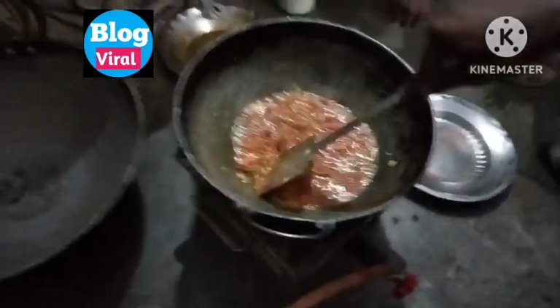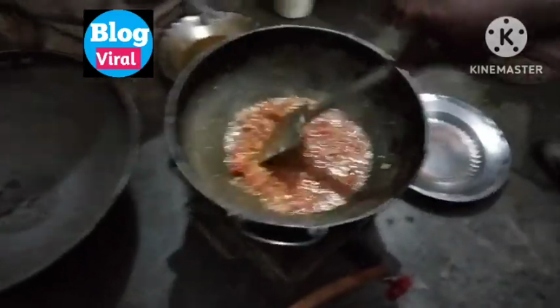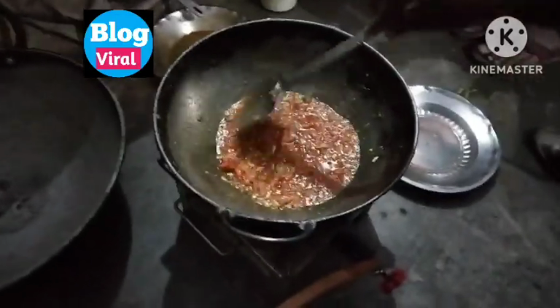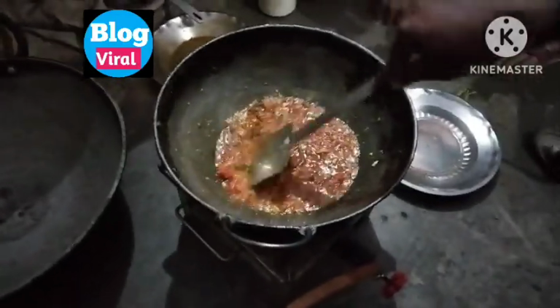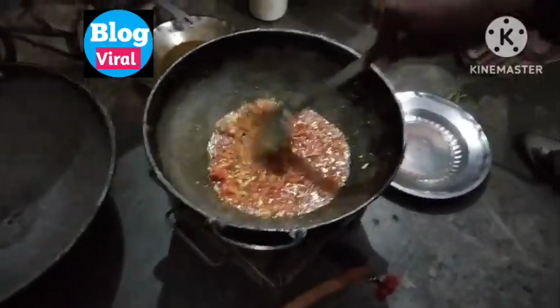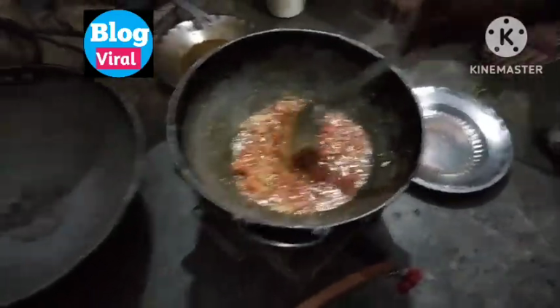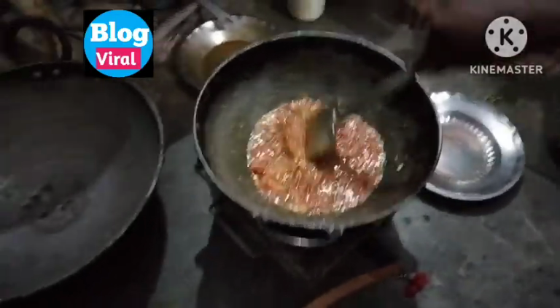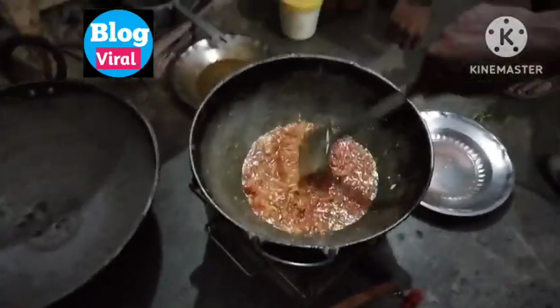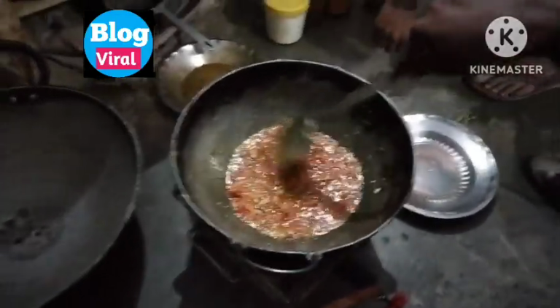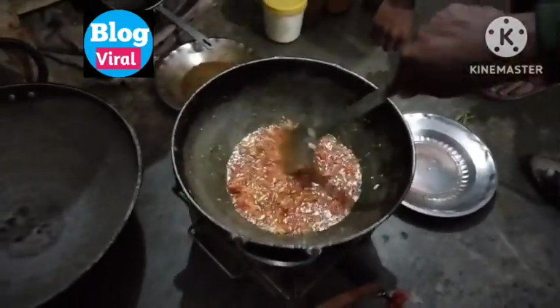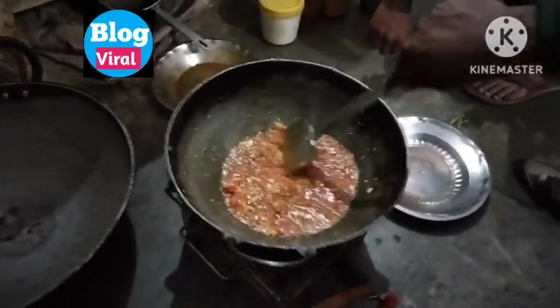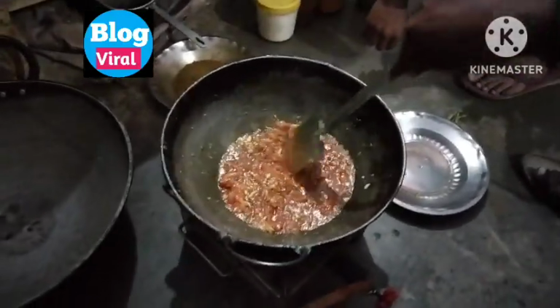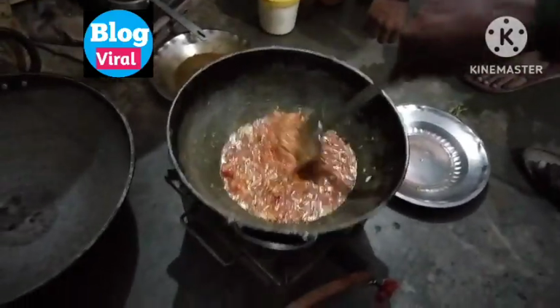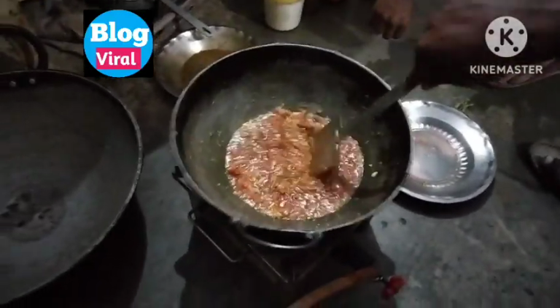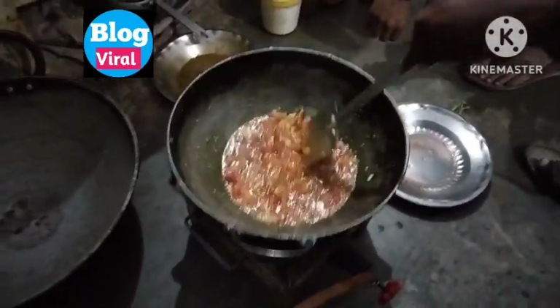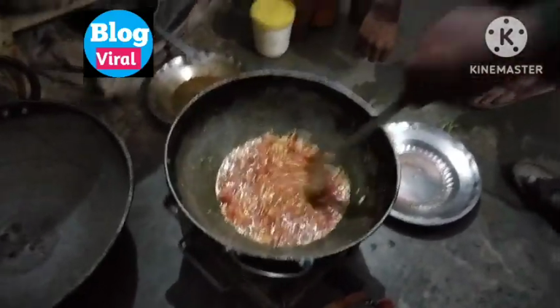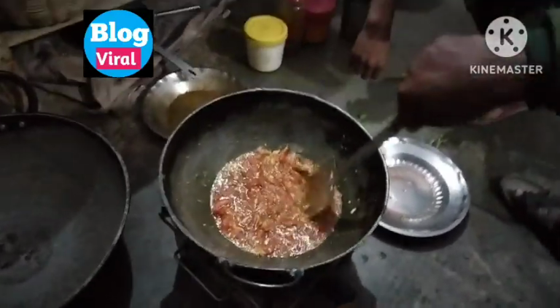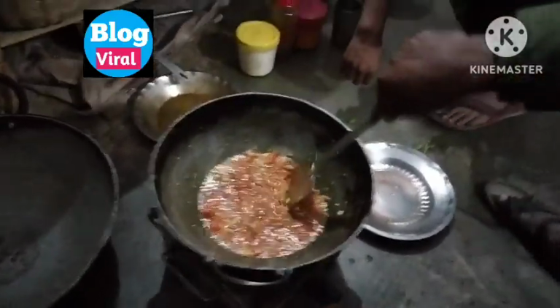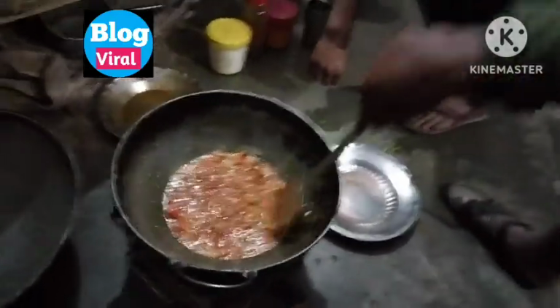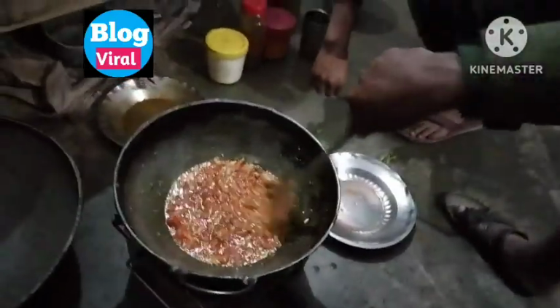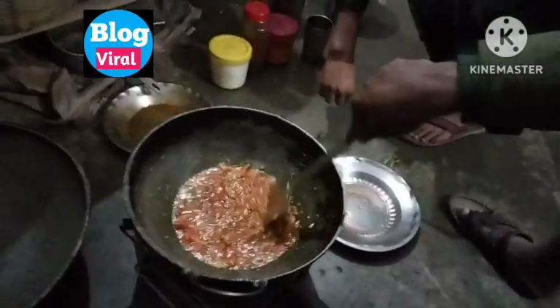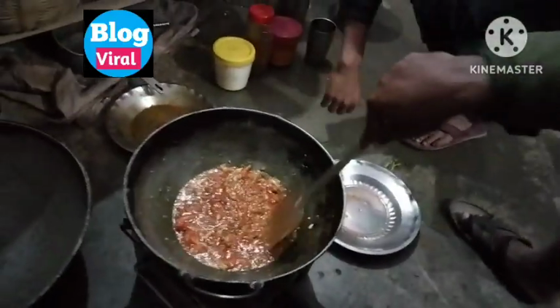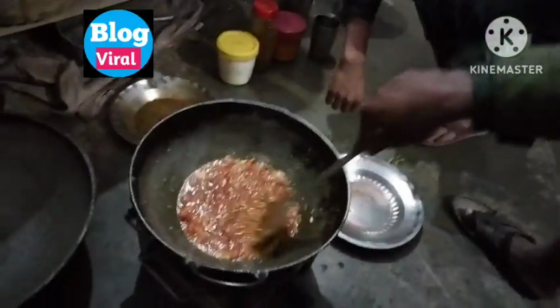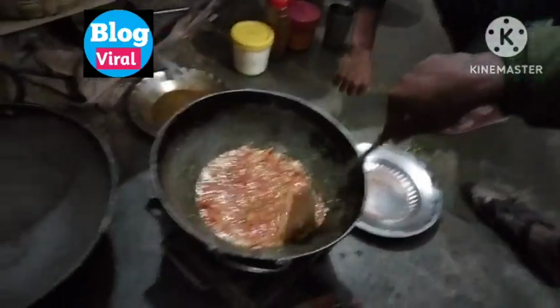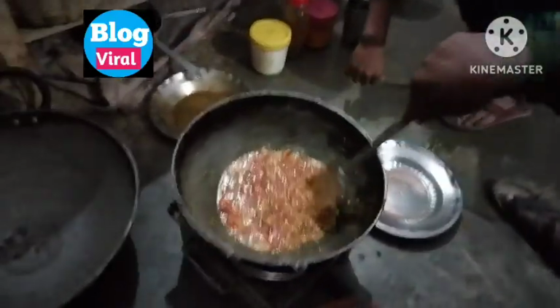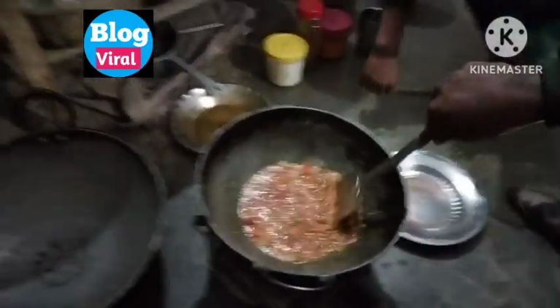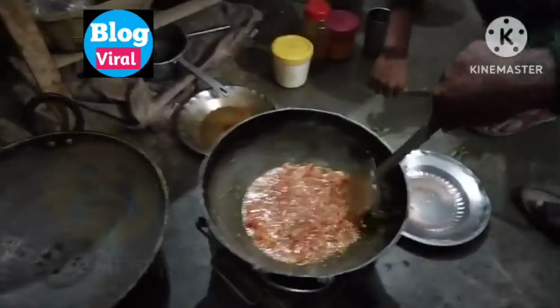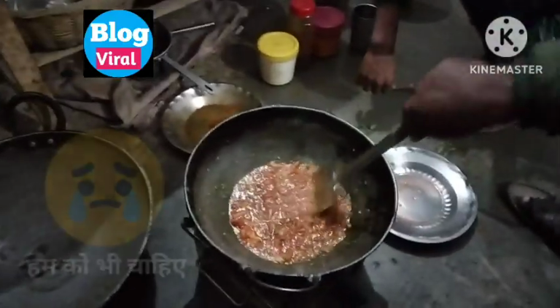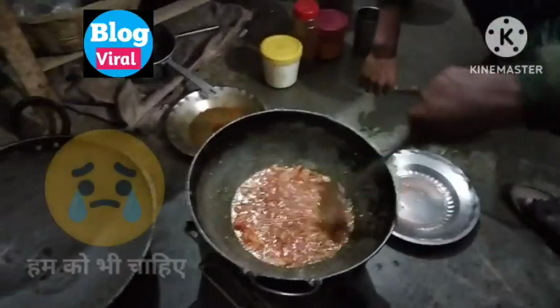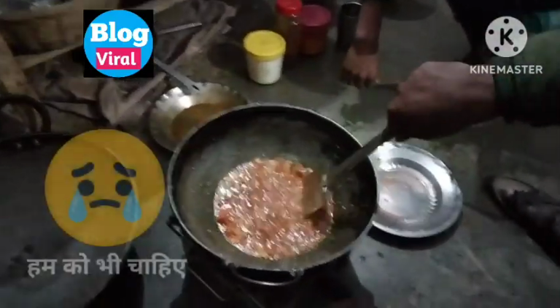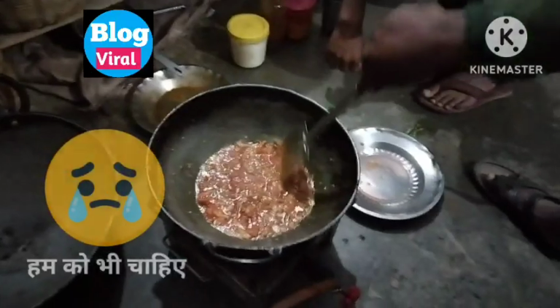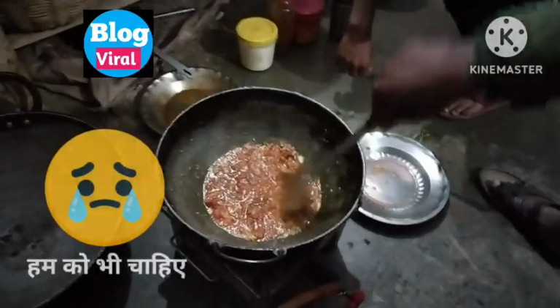Now let's start with some water. Then we will add some fish.